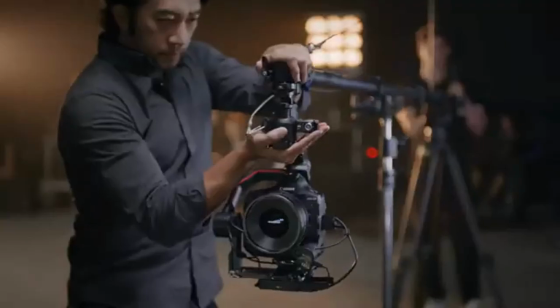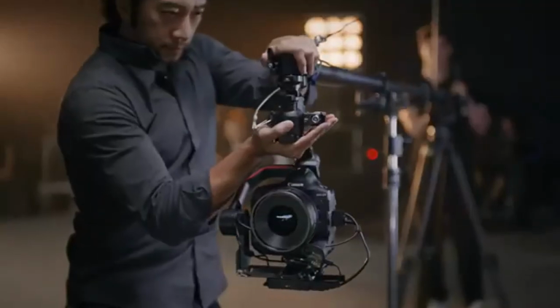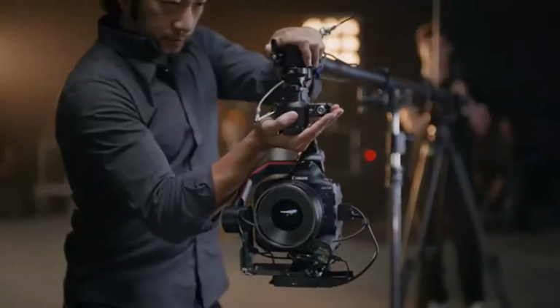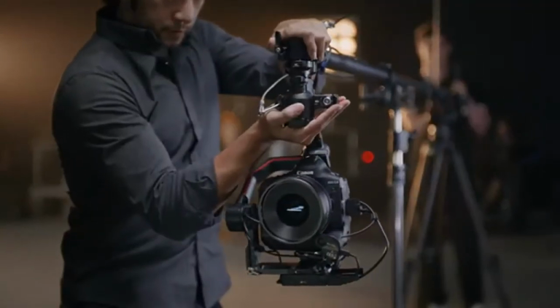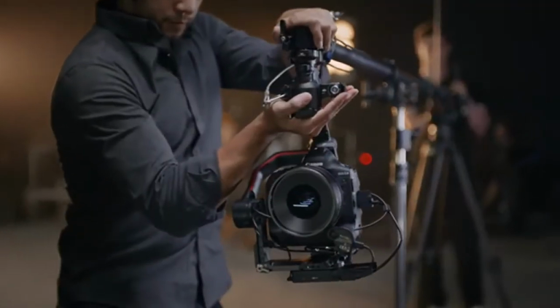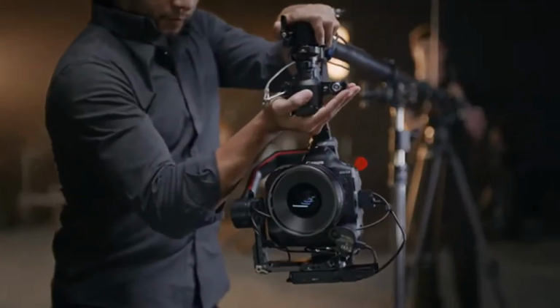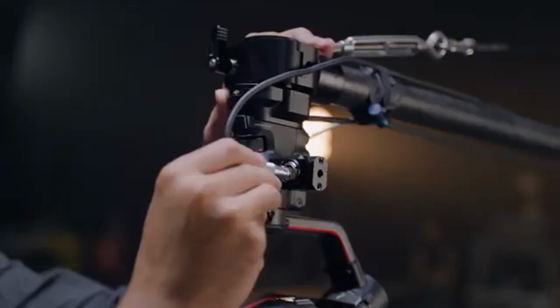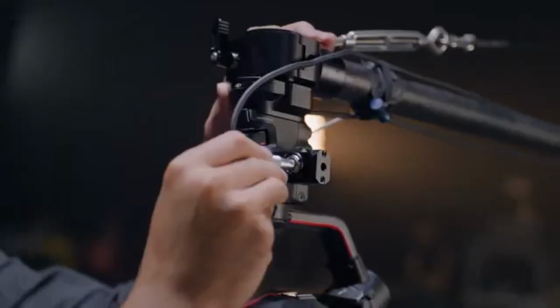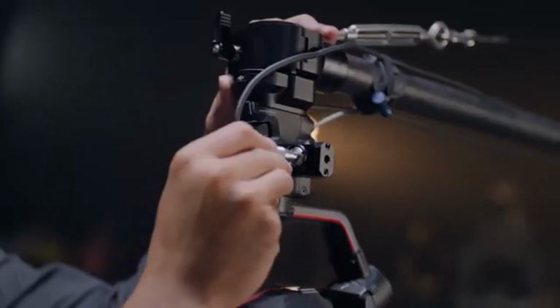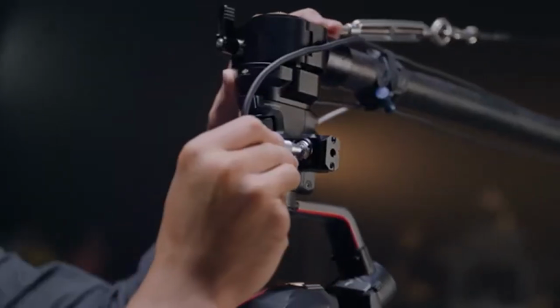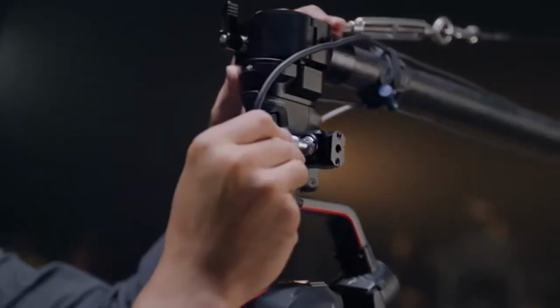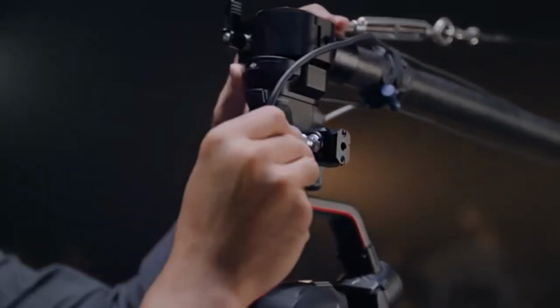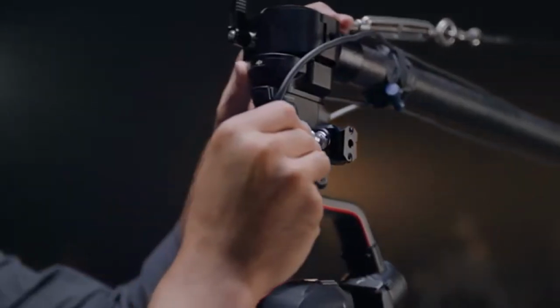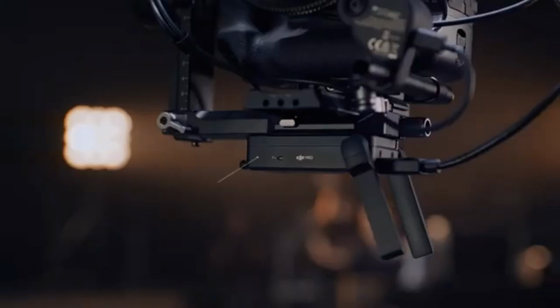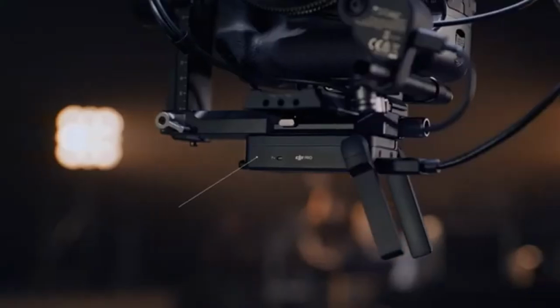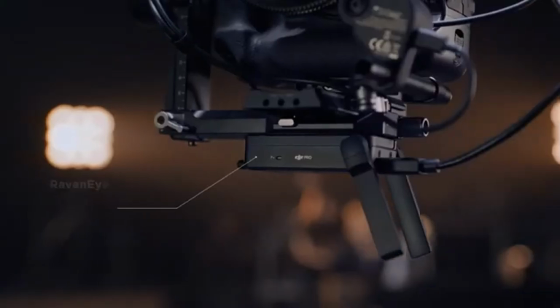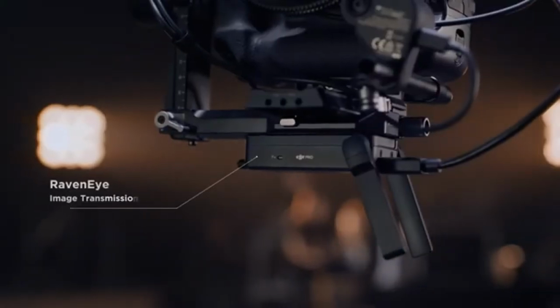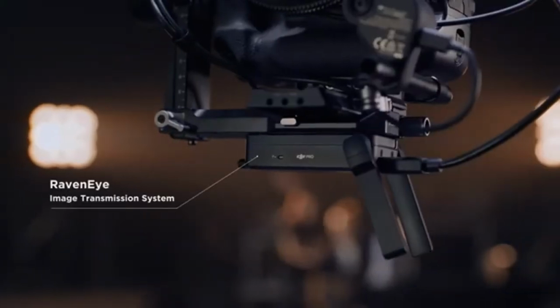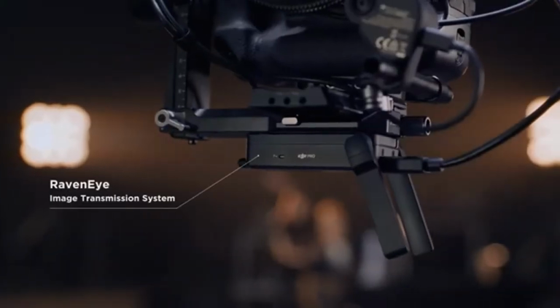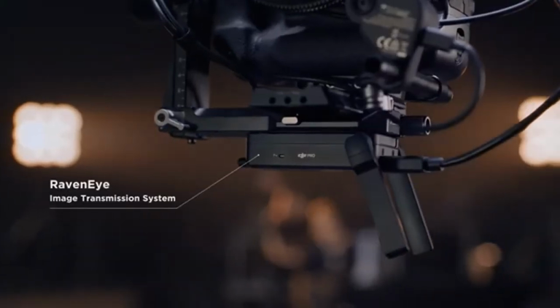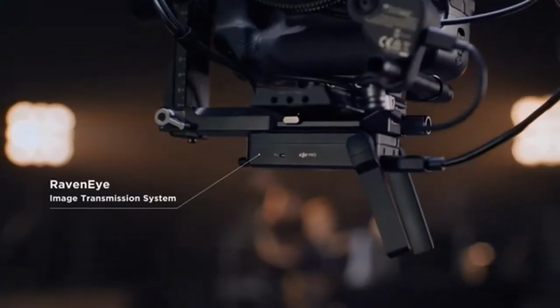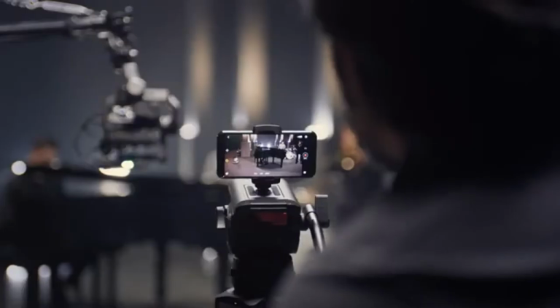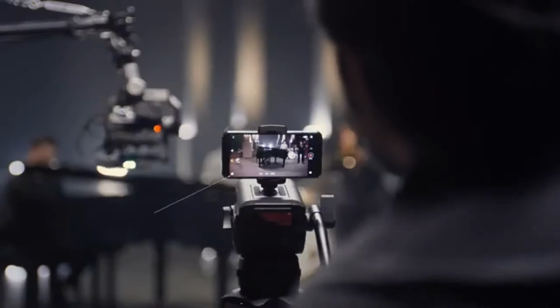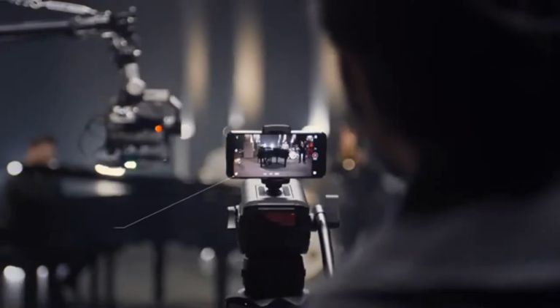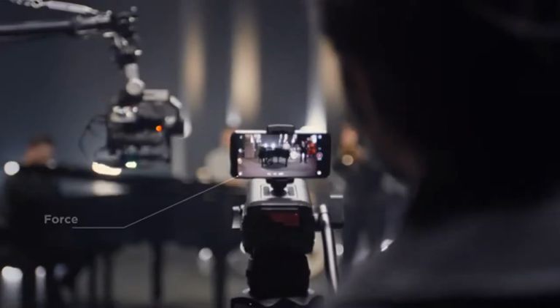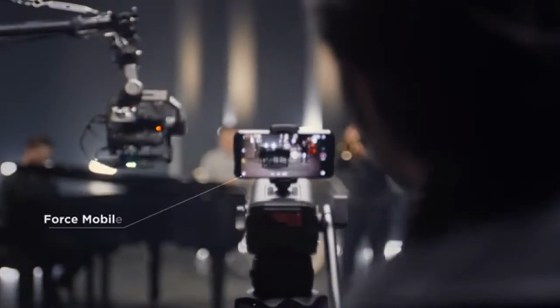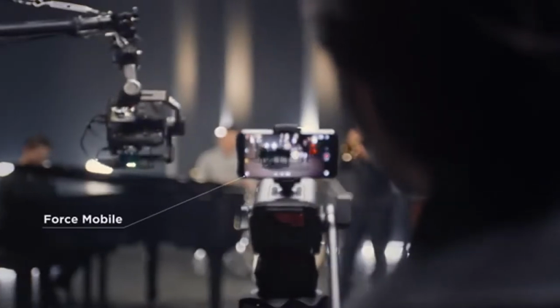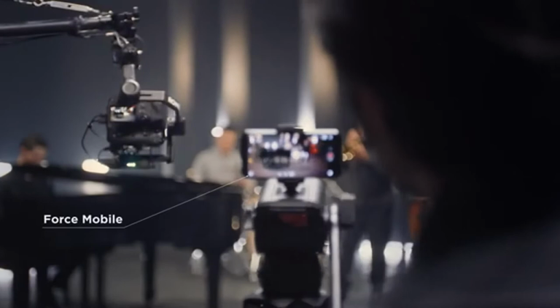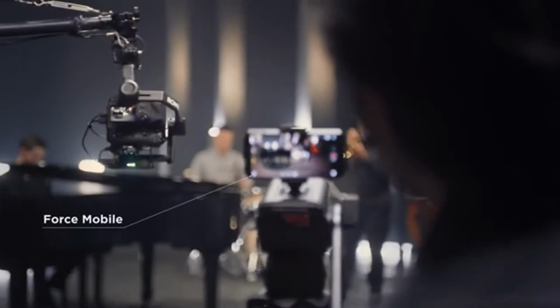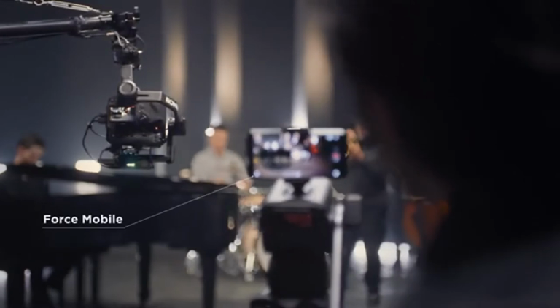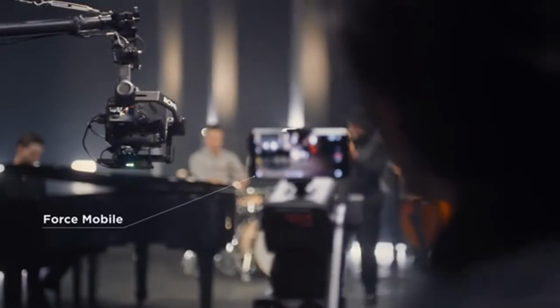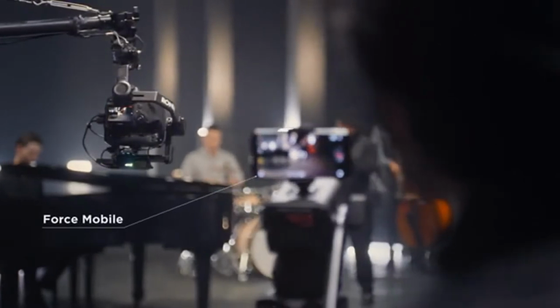Traditional setups get a cutting edge upgrade with our RavenEye wireless transmission system, enabling simplified remote viewing and control.